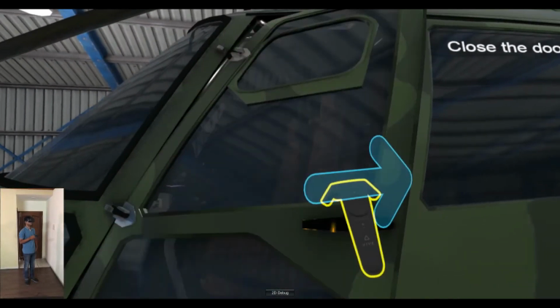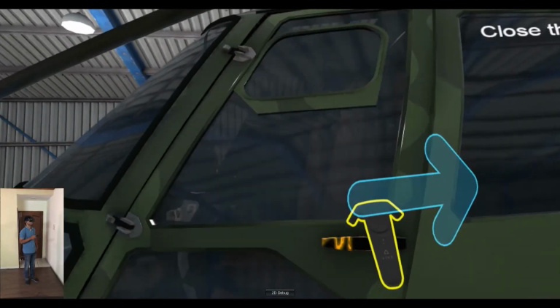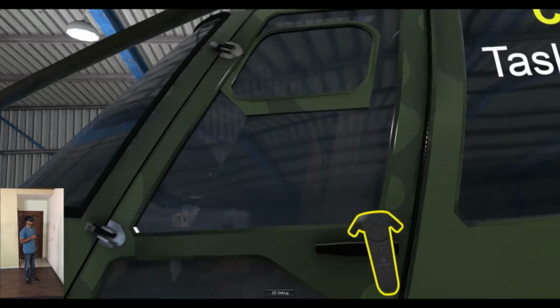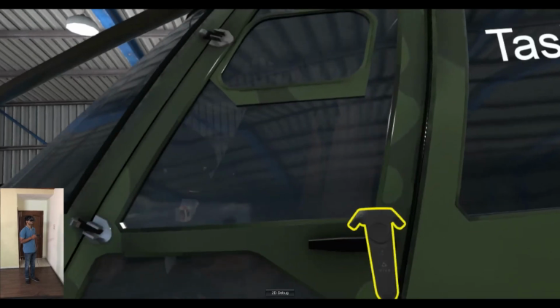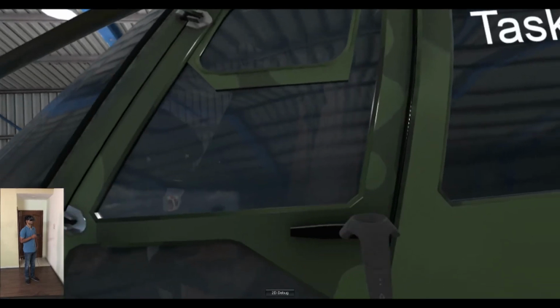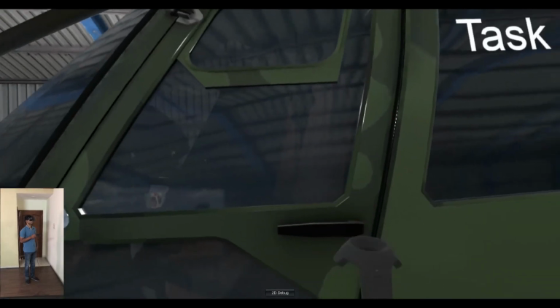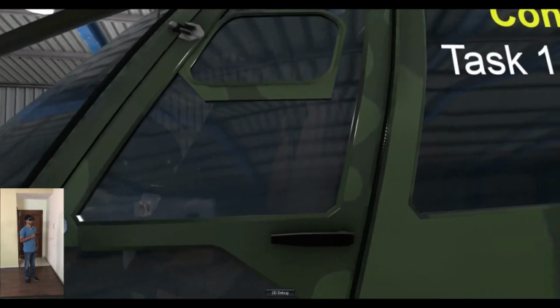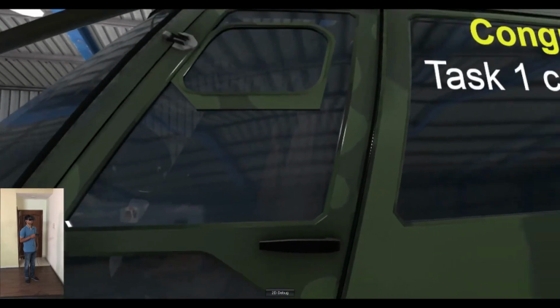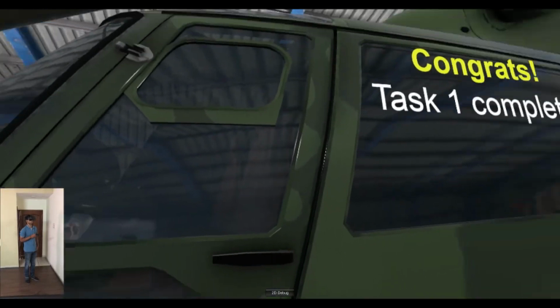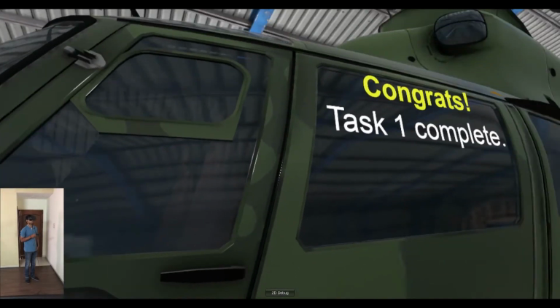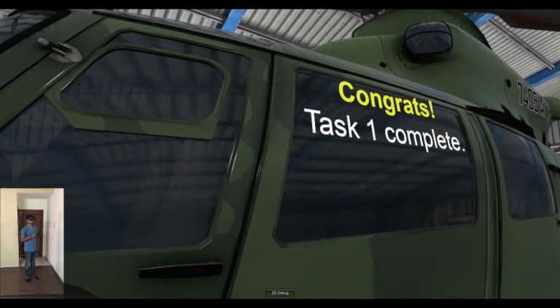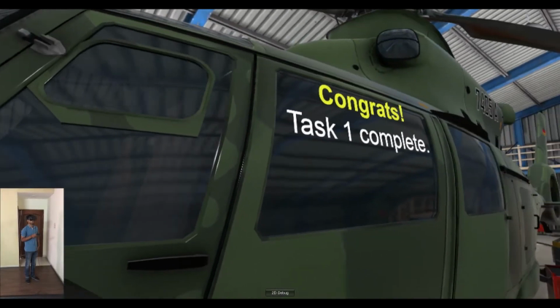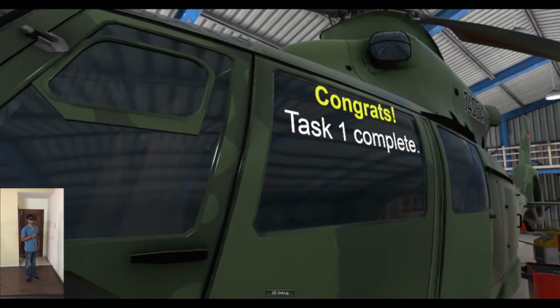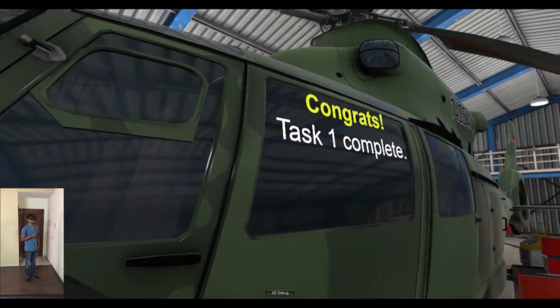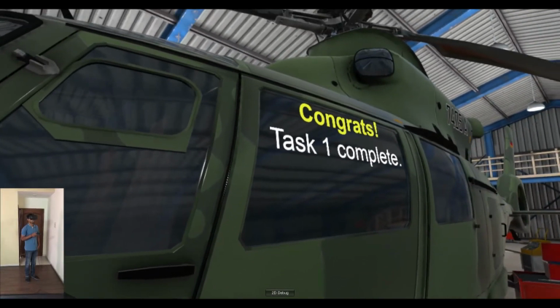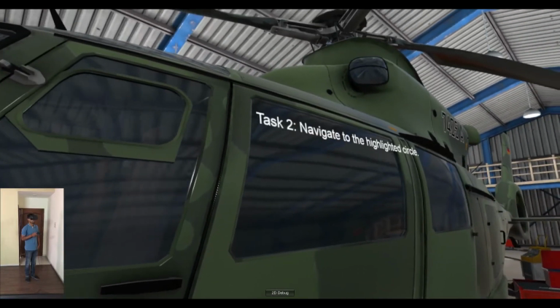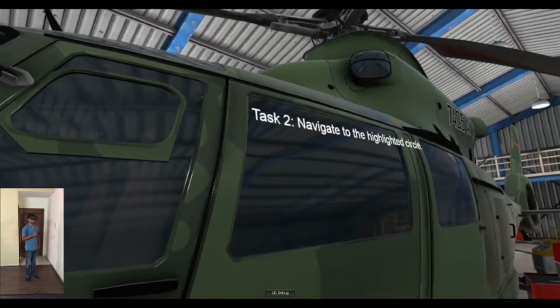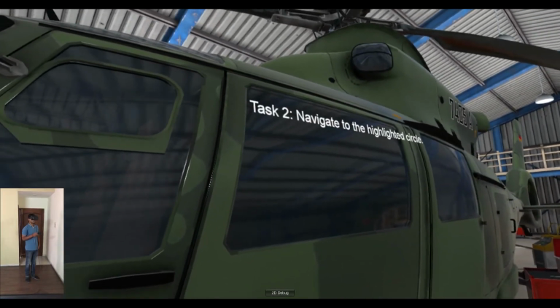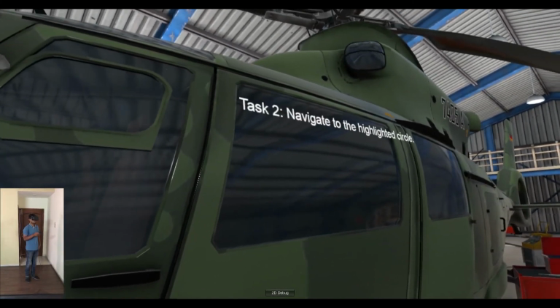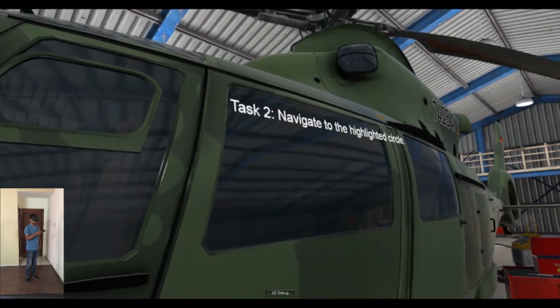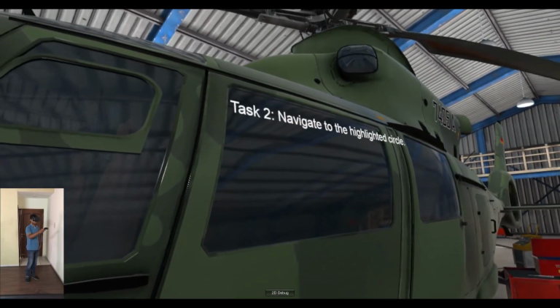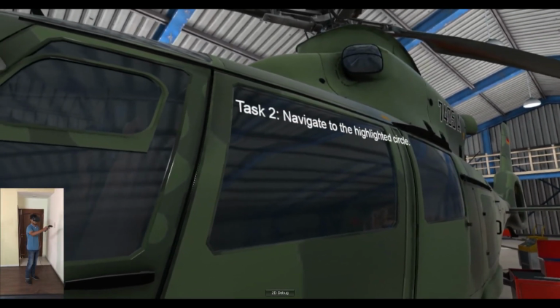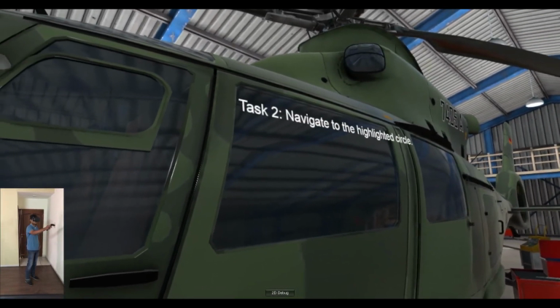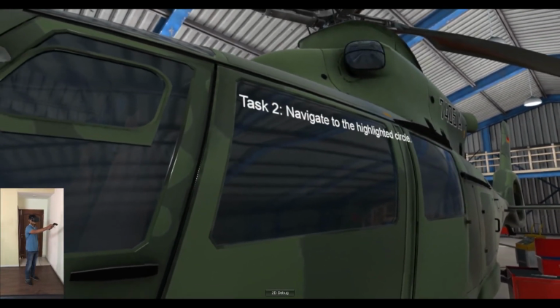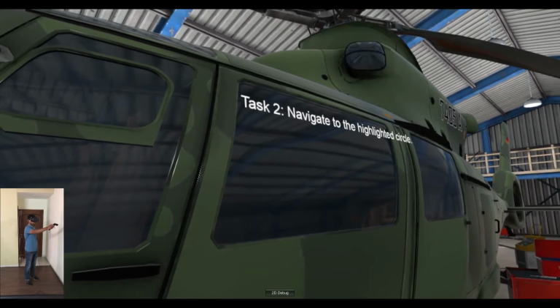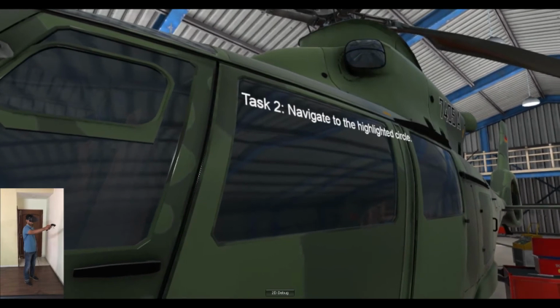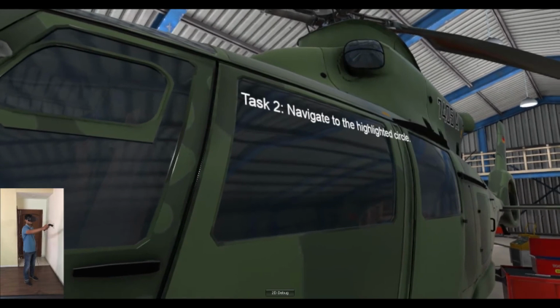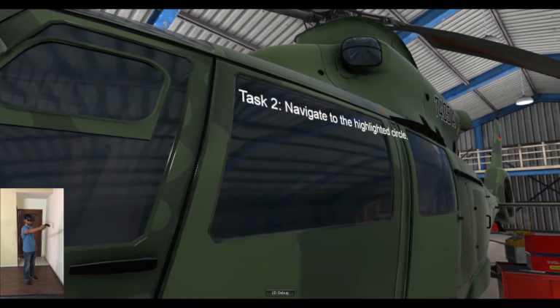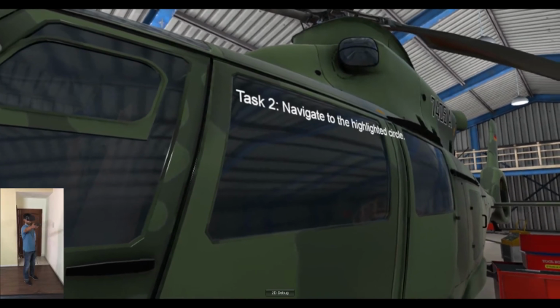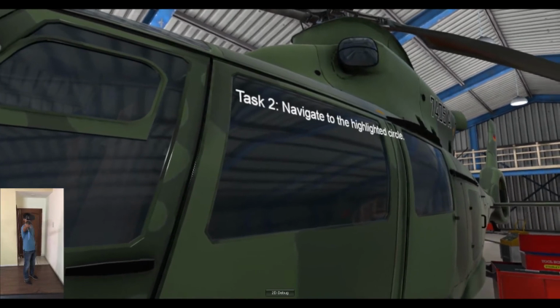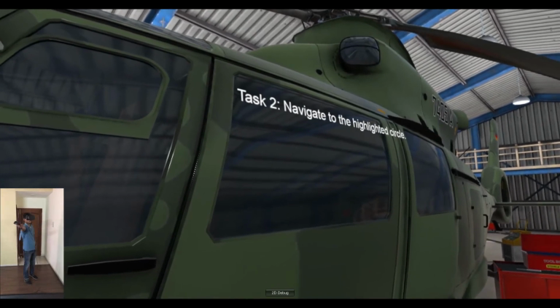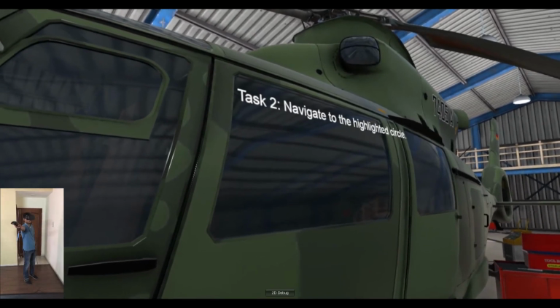Congrats! Task 1 complete. Task 2. Navigate to the highlighted circle.